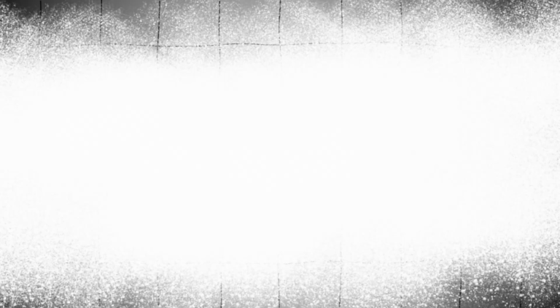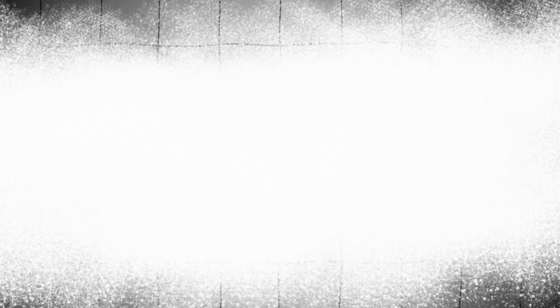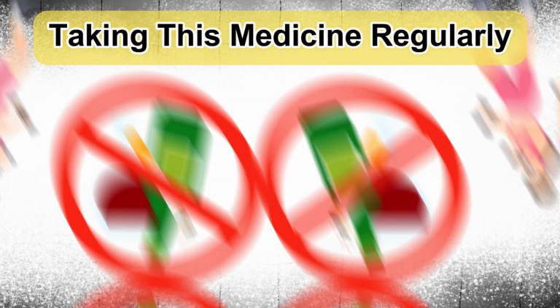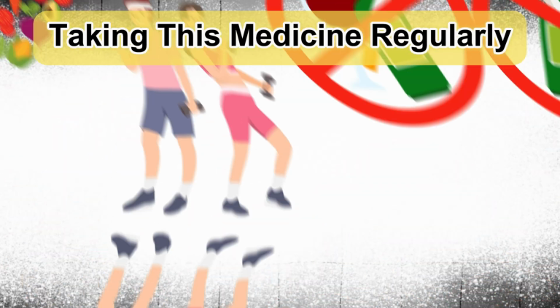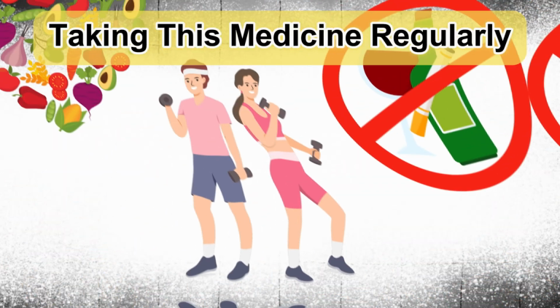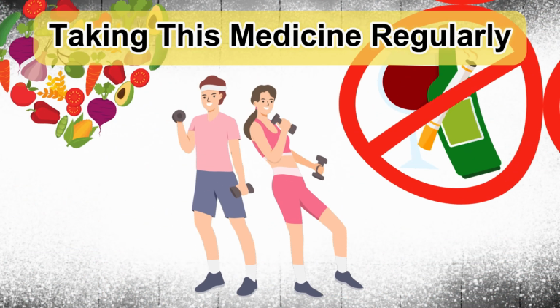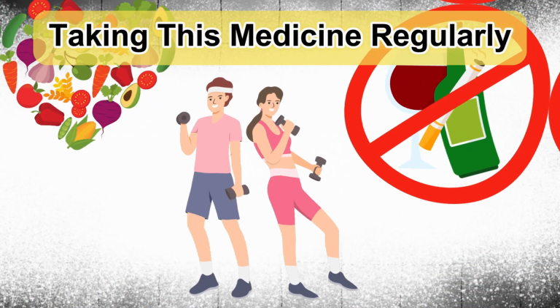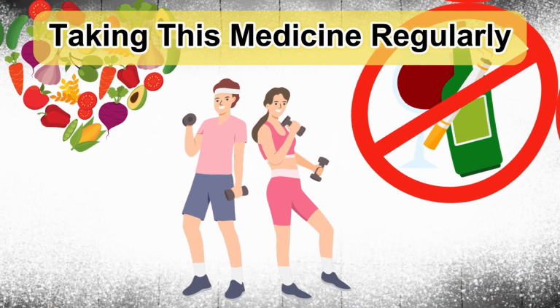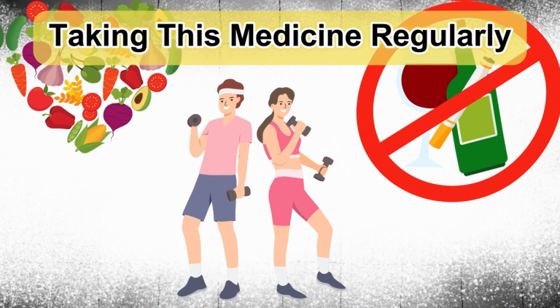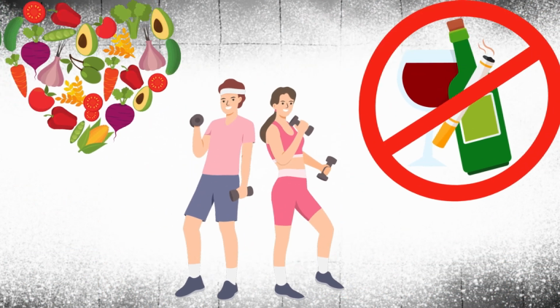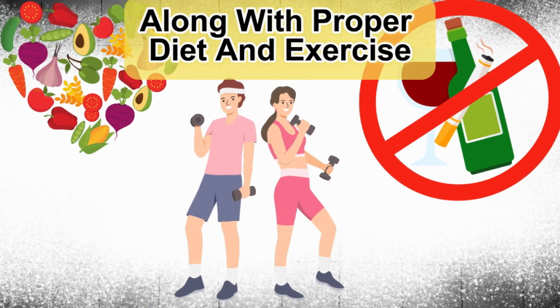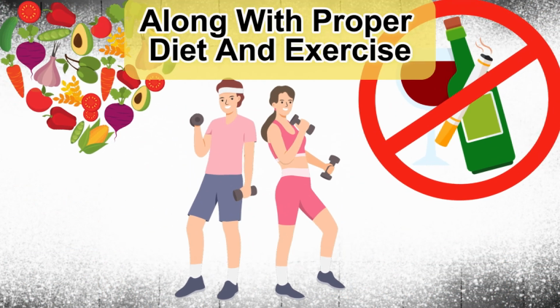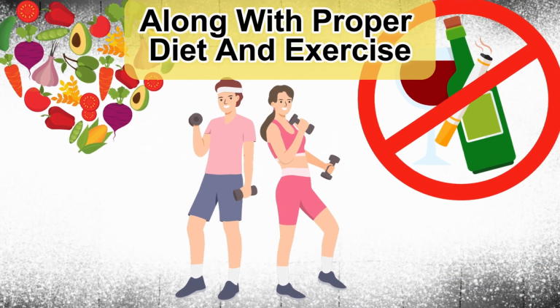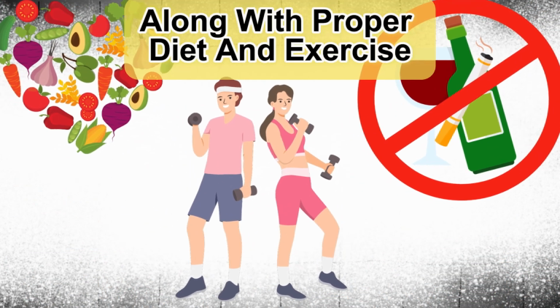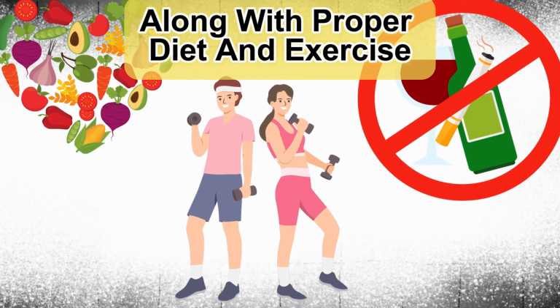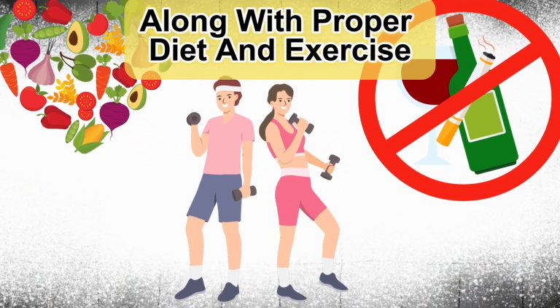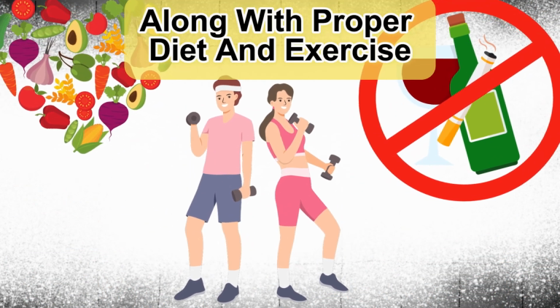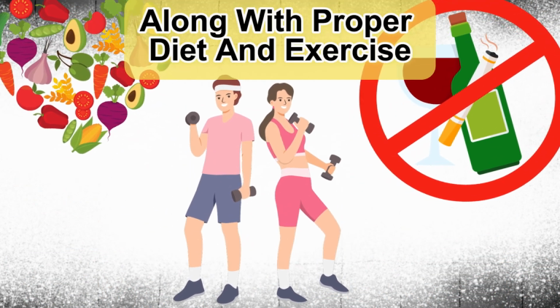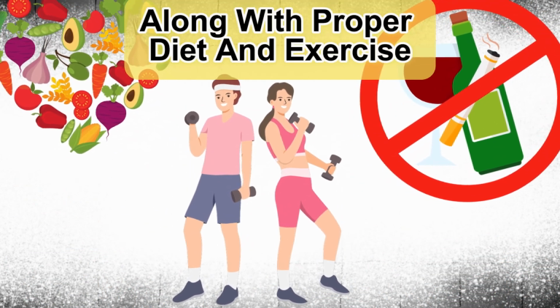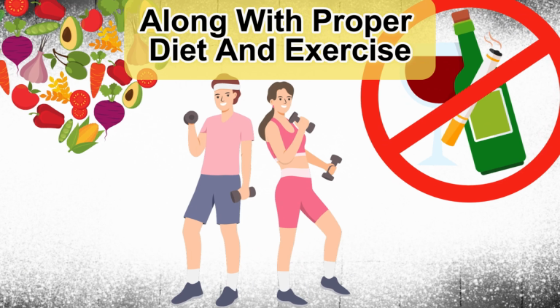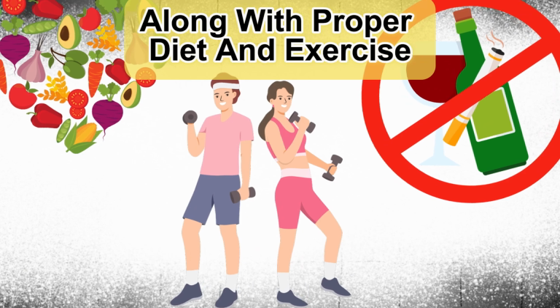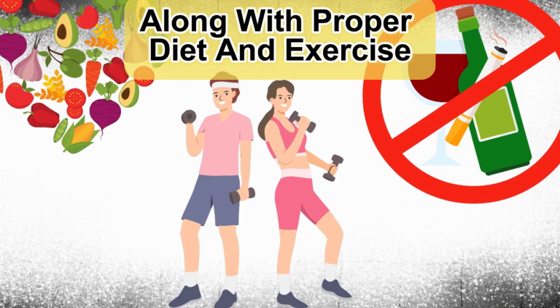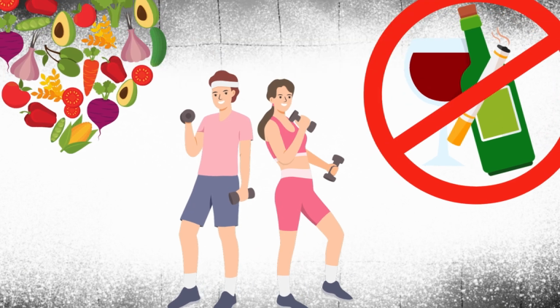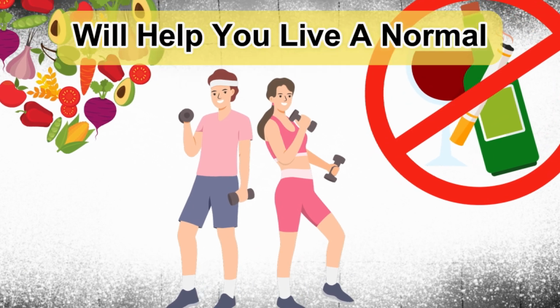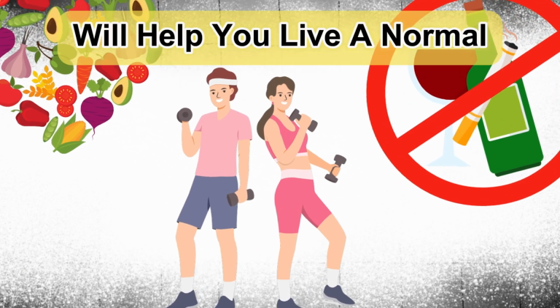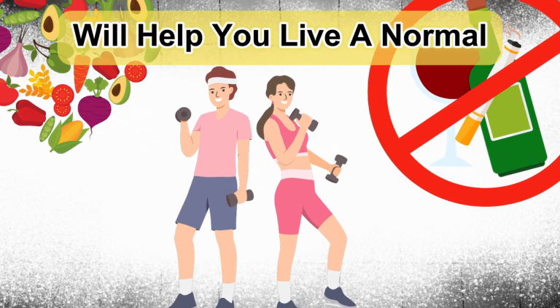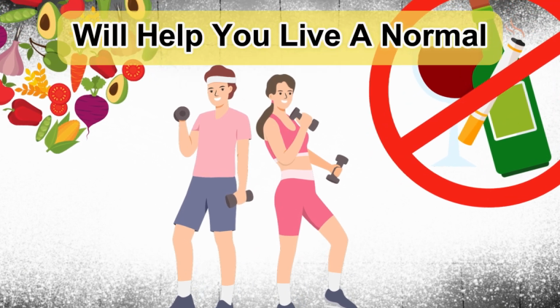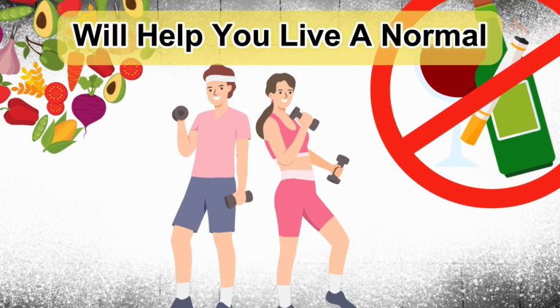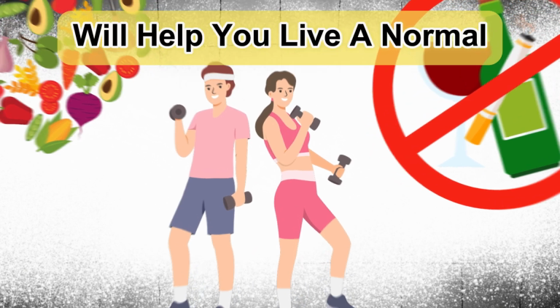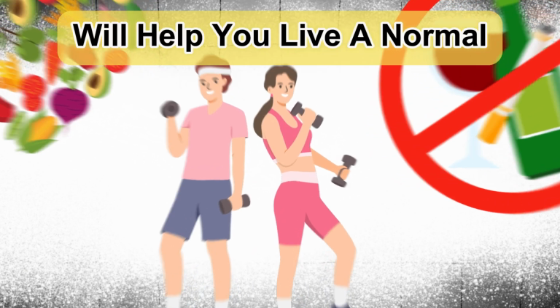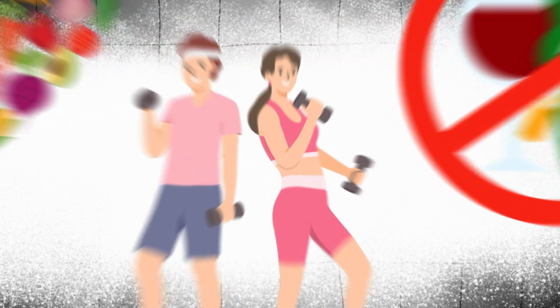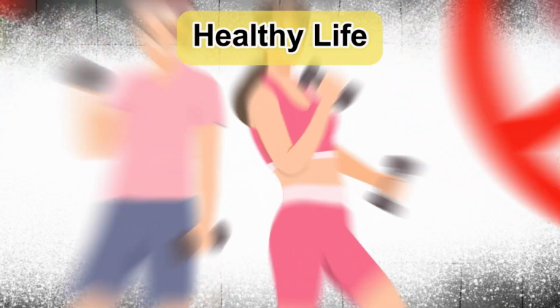Taking this medicine regularly, along with proper diet and exercise, will help you live a normal, healthy life.